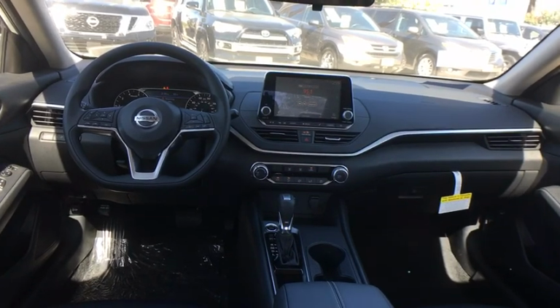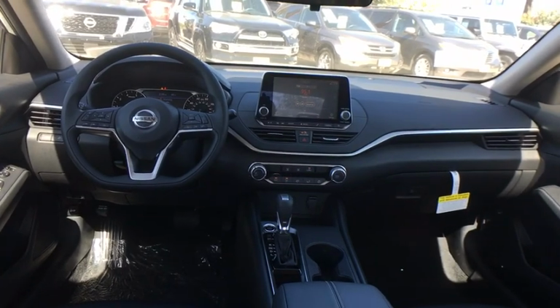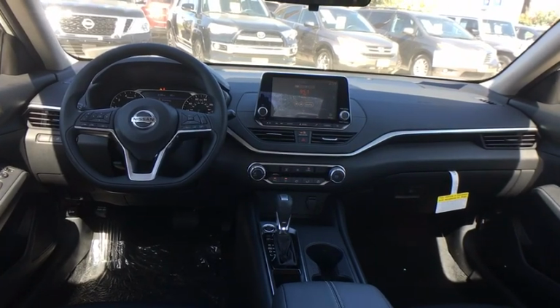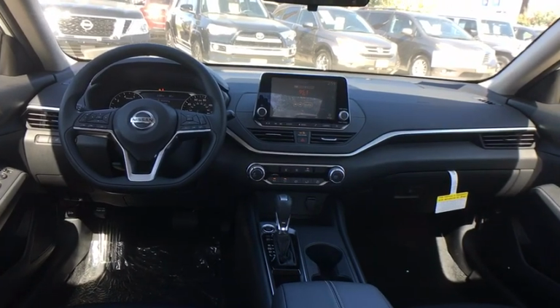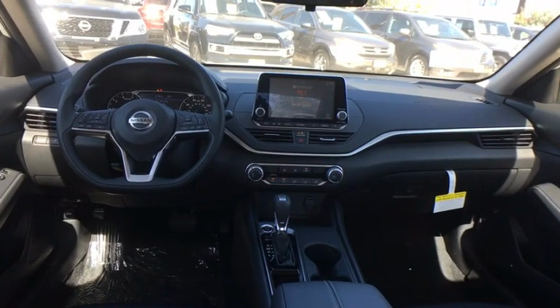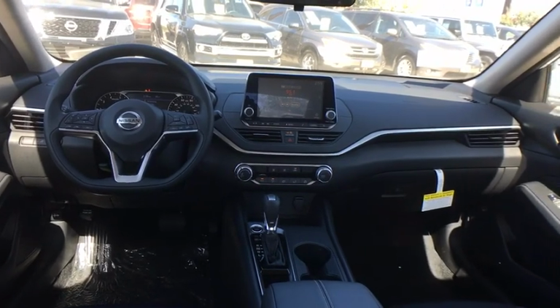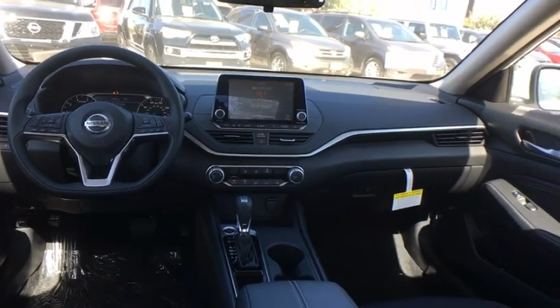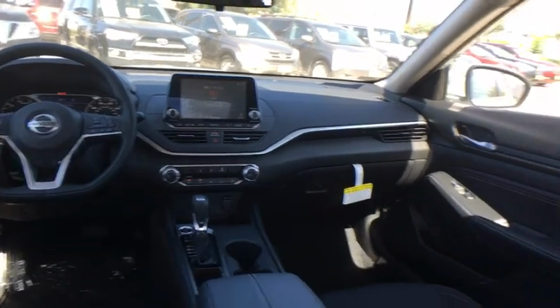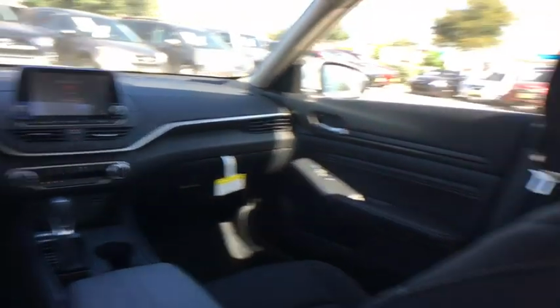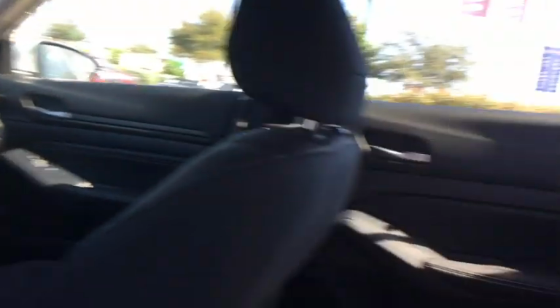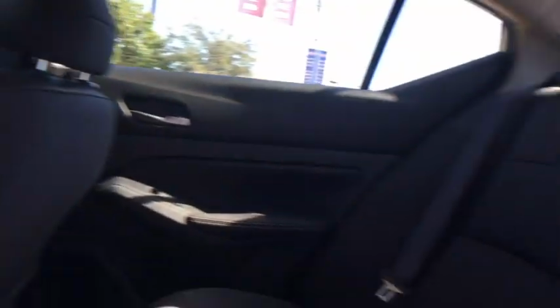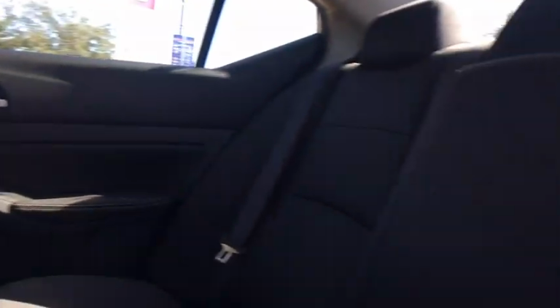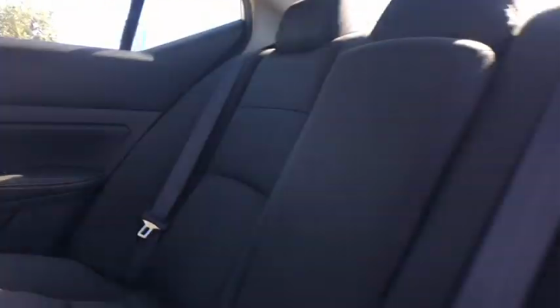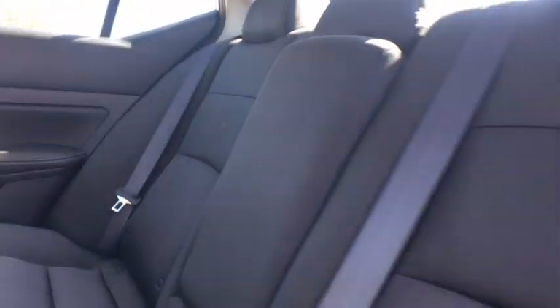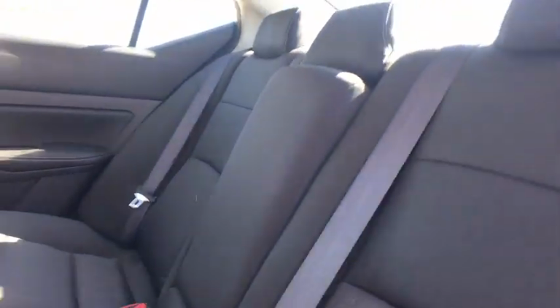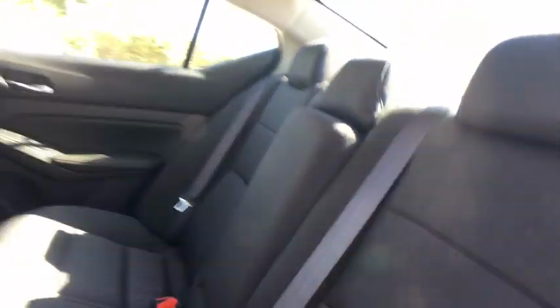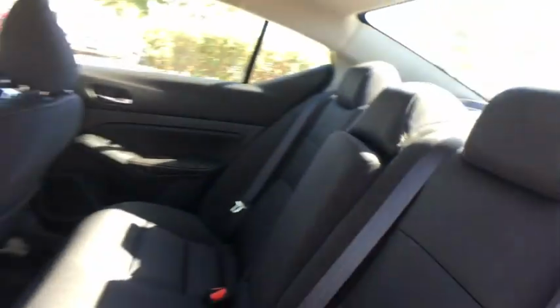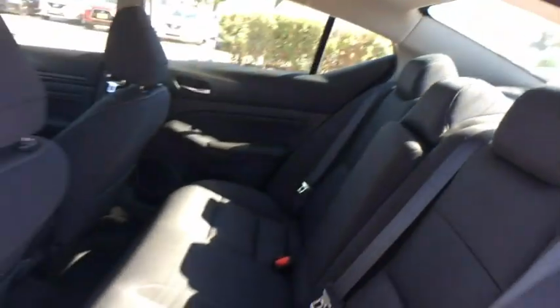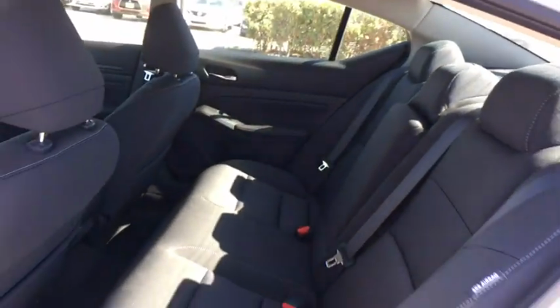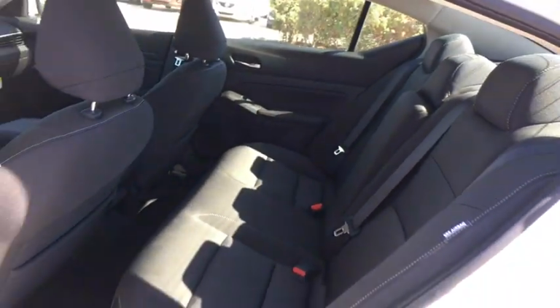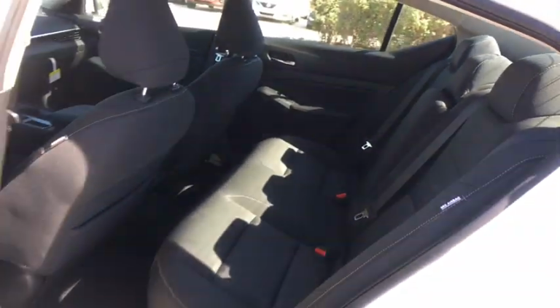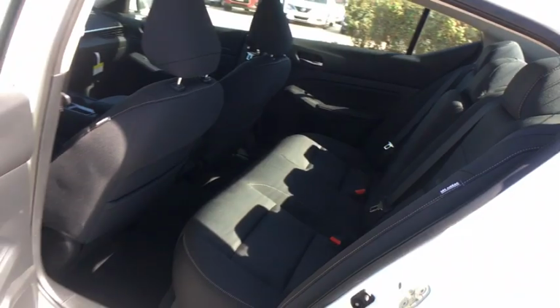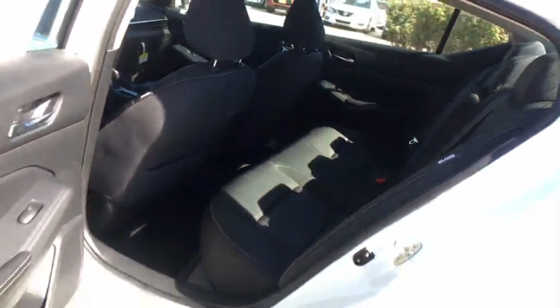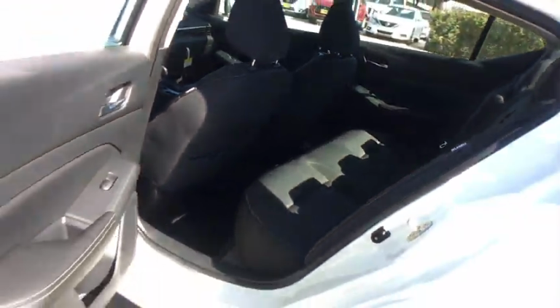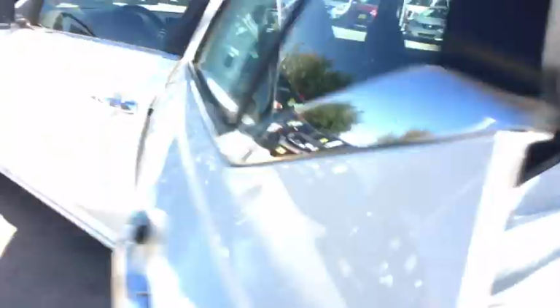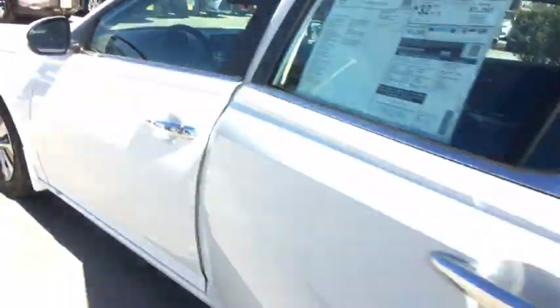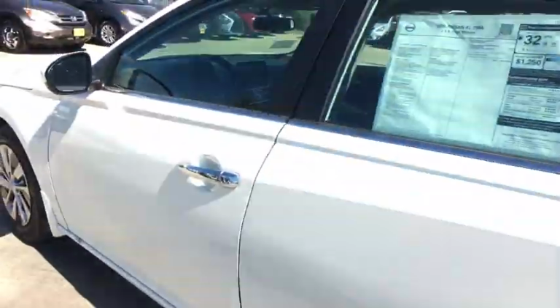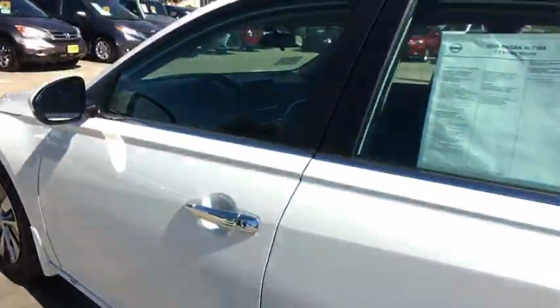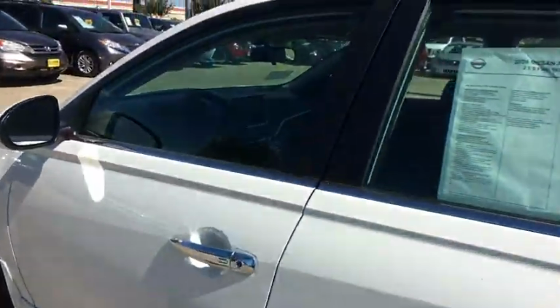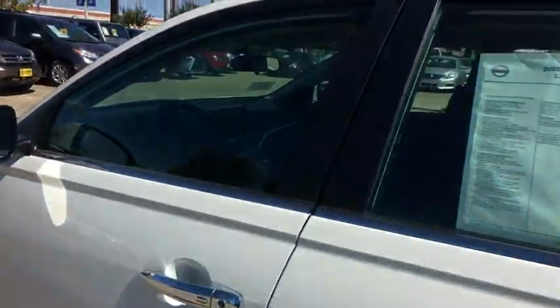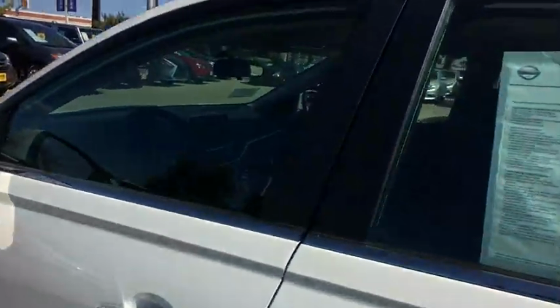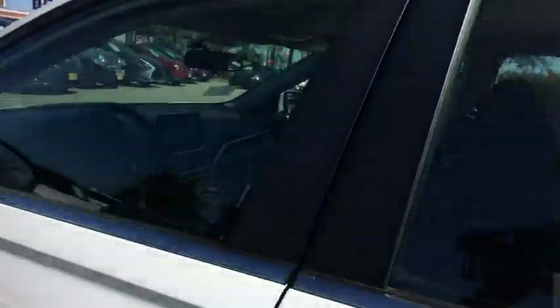Bluetooth, power steering, adjustable steering wheel, four-wheel disc brakes, keyless start, cruise control.